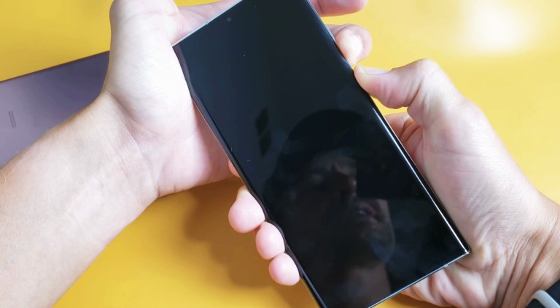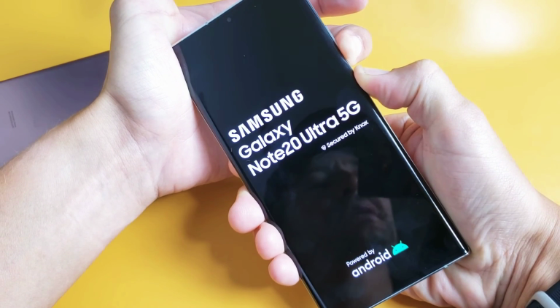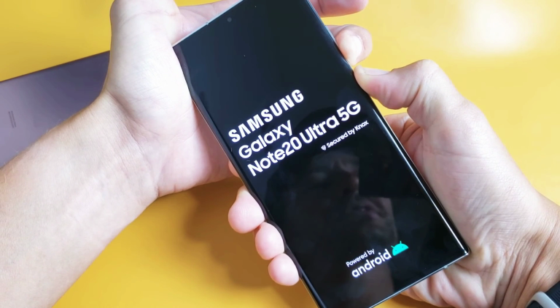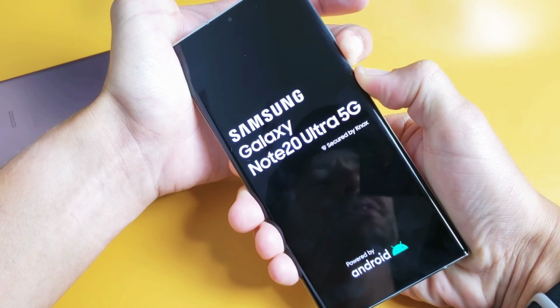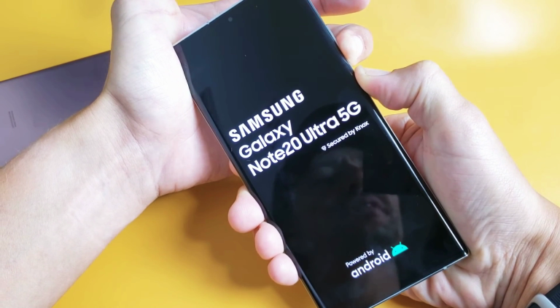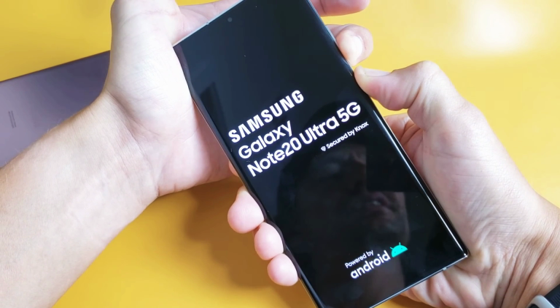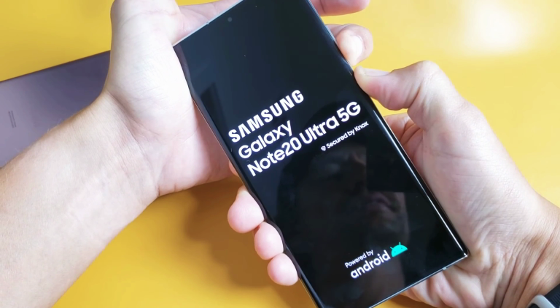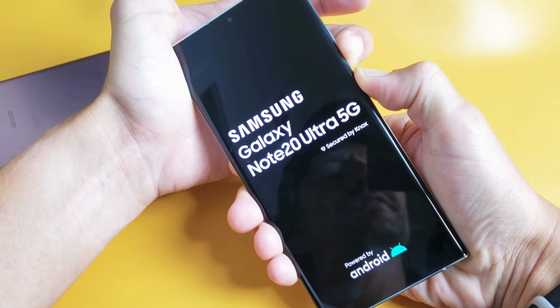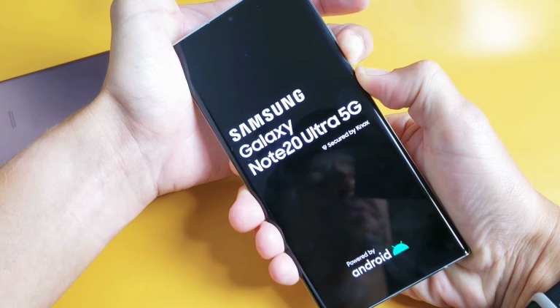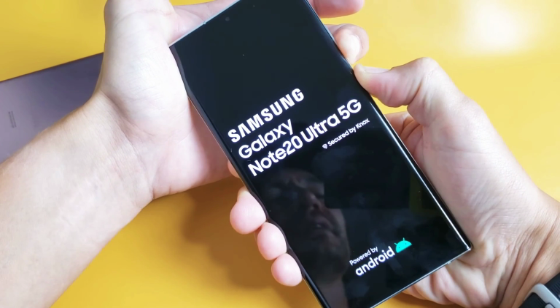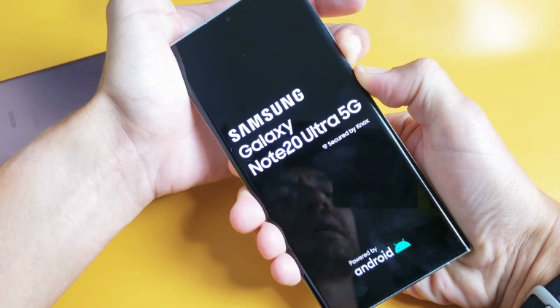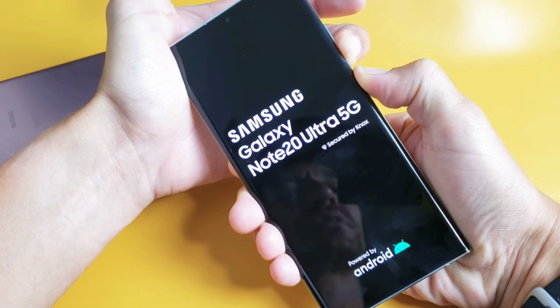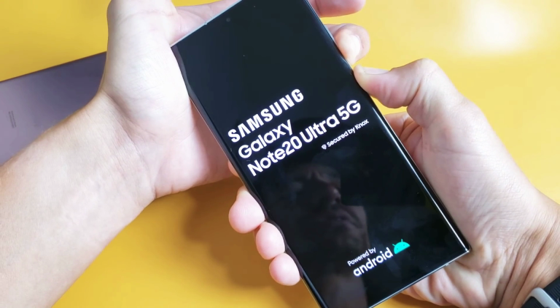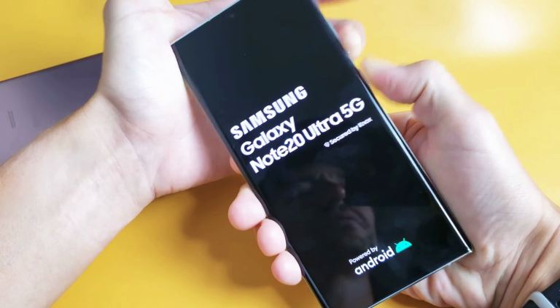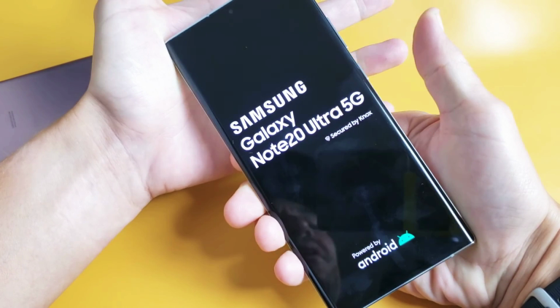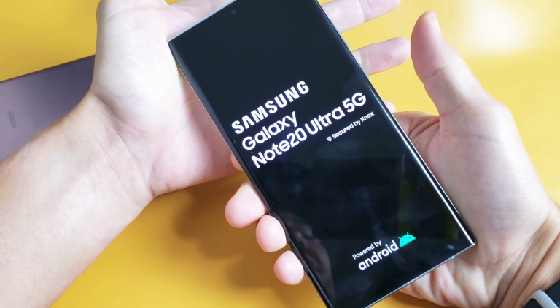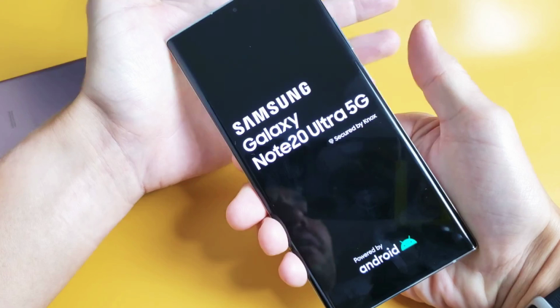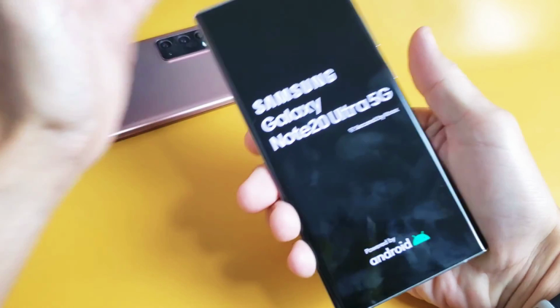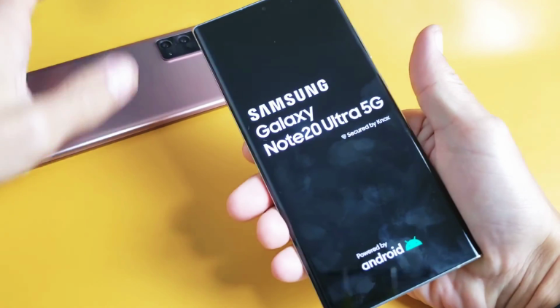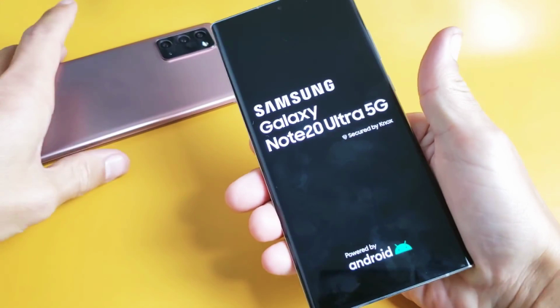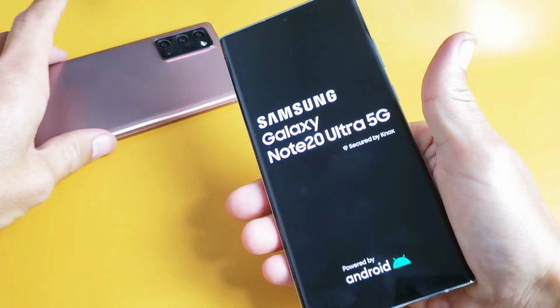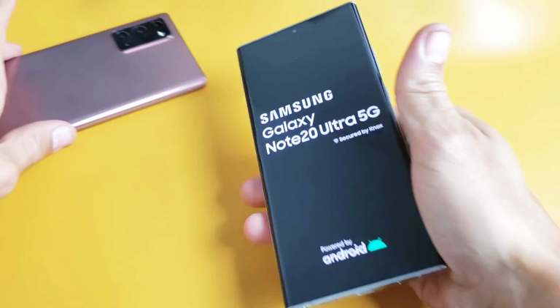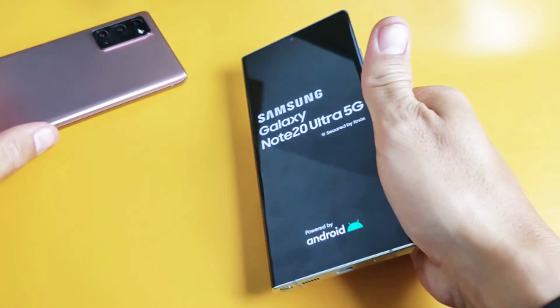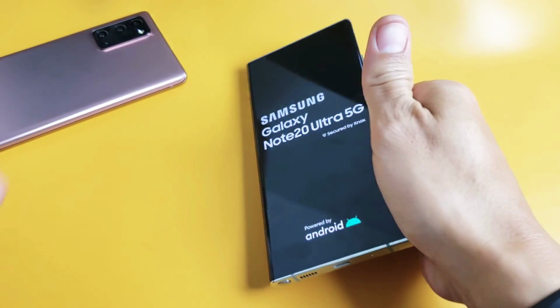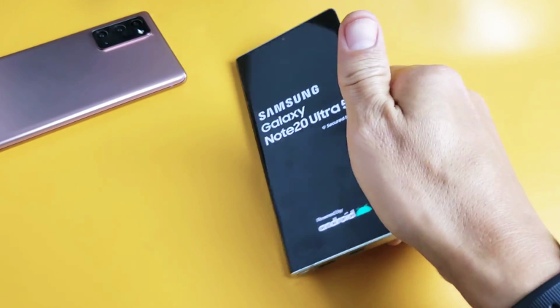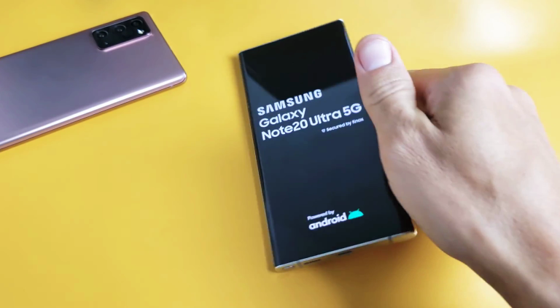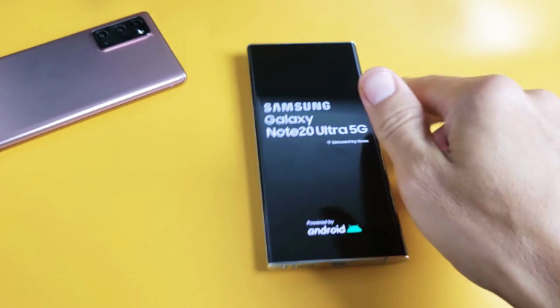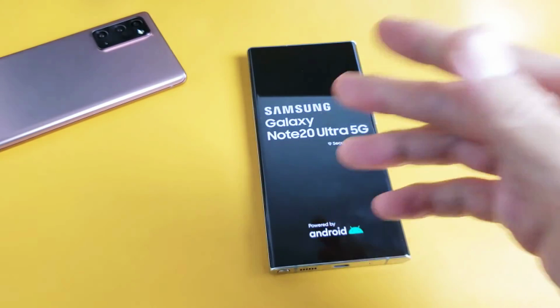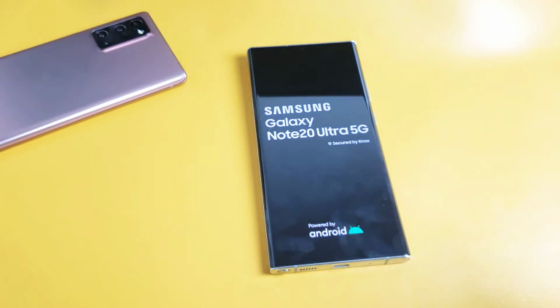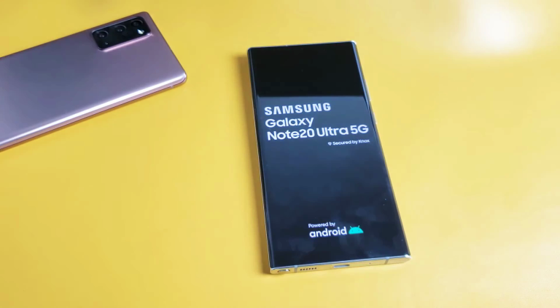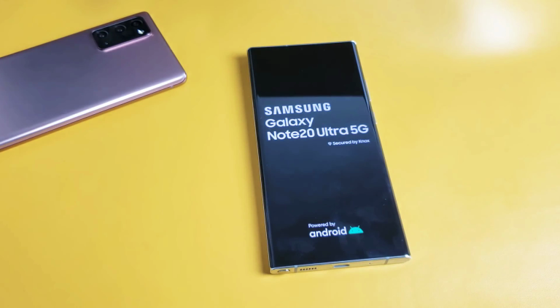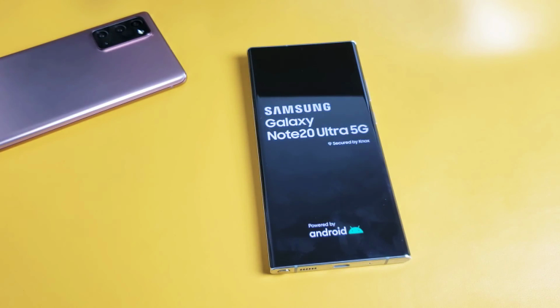That's the Samsung logo — there it is. I just felt it vibrate. Samsung logo — let go. And you guys should be up and running. Good luck, thank you.